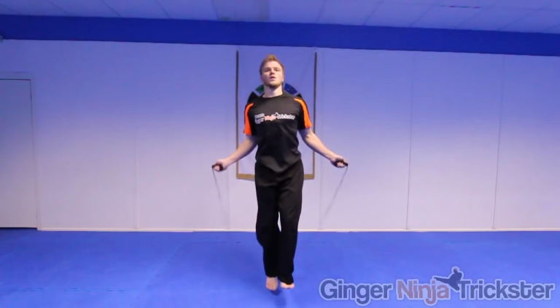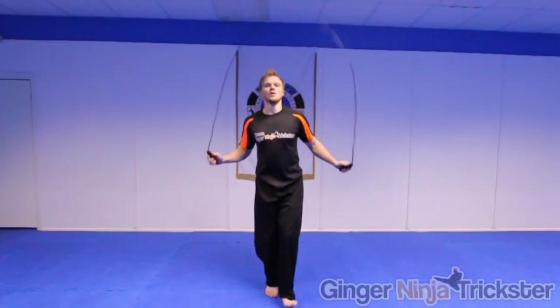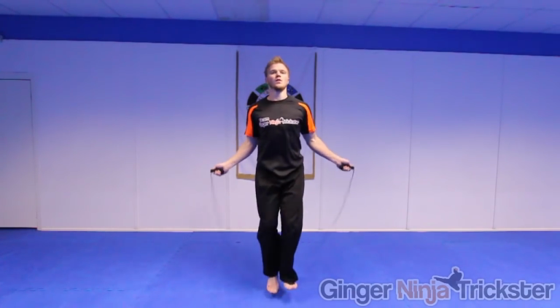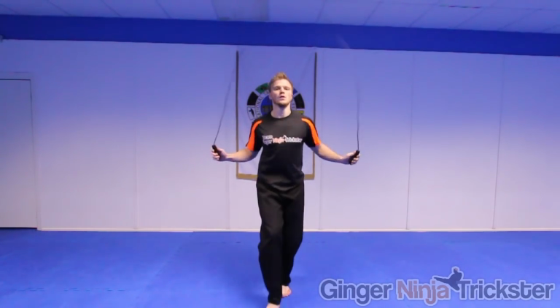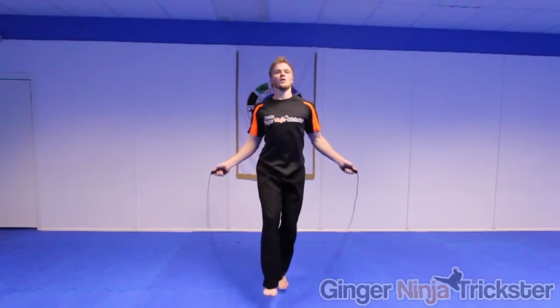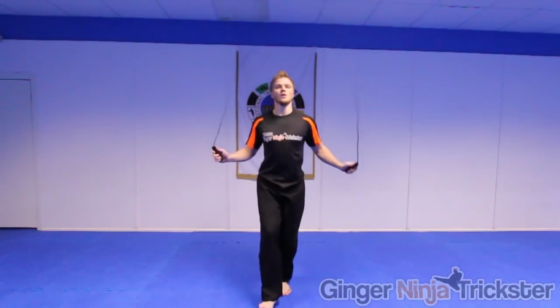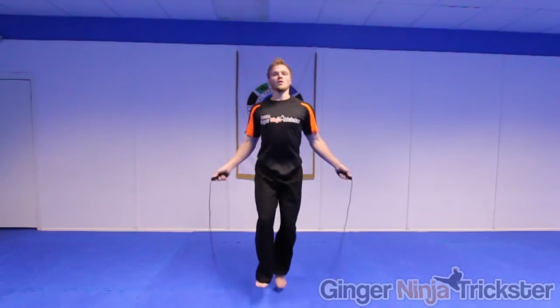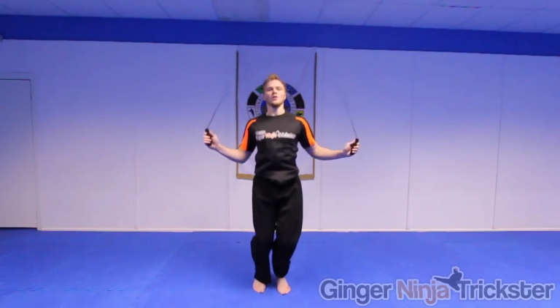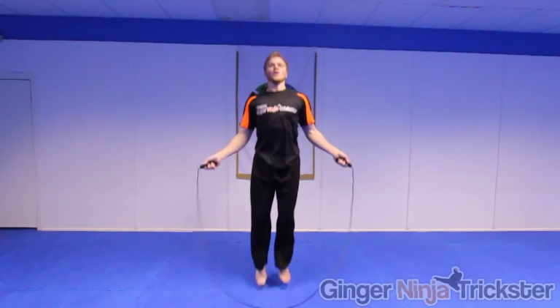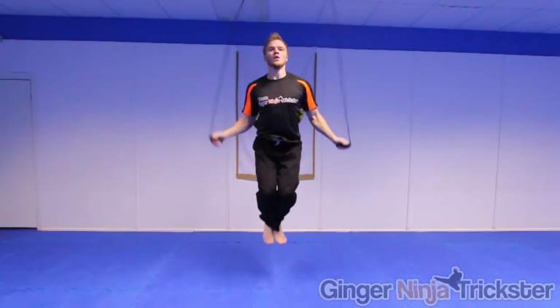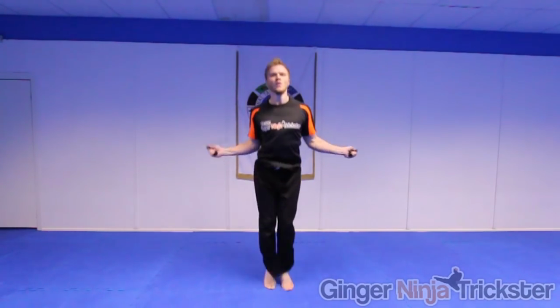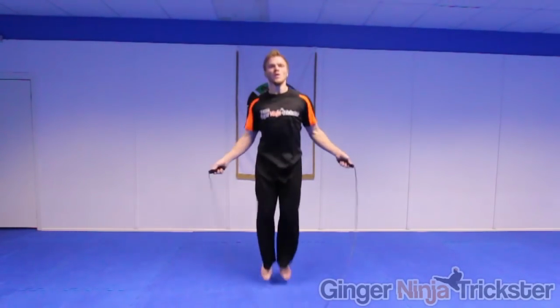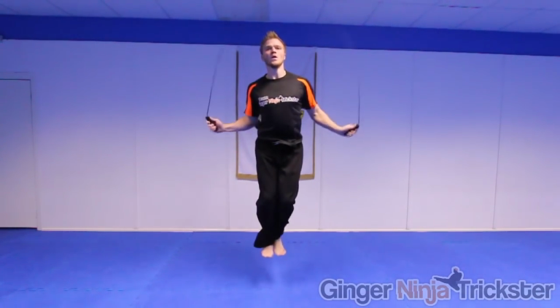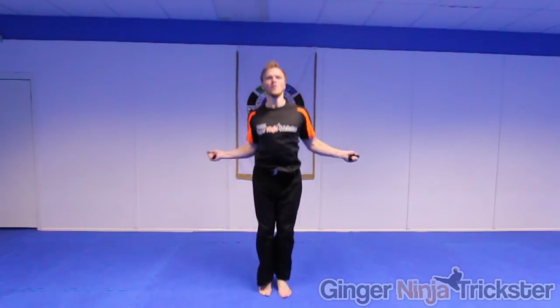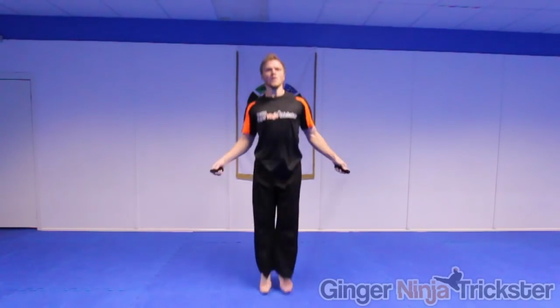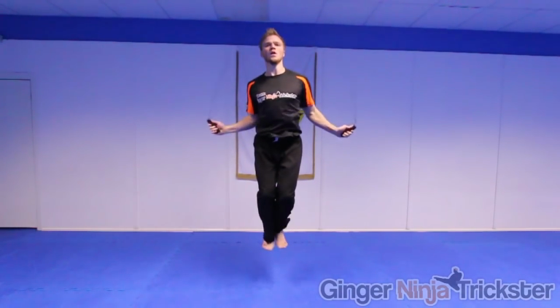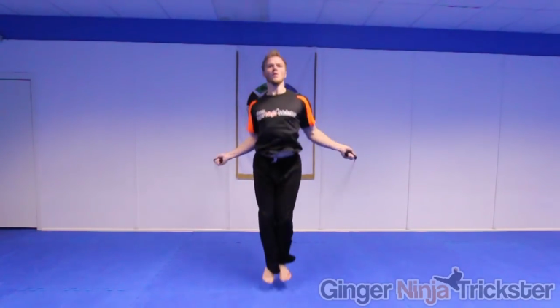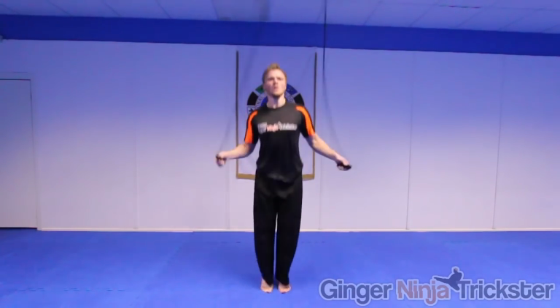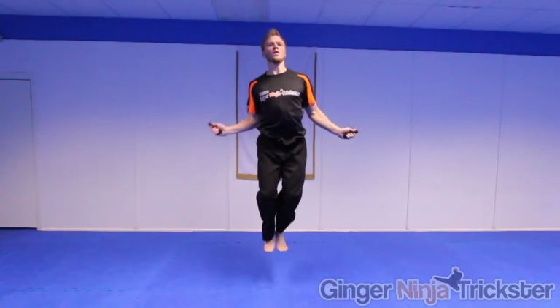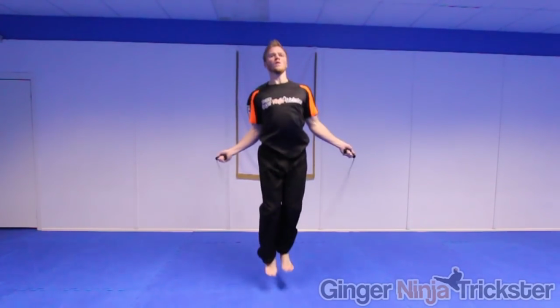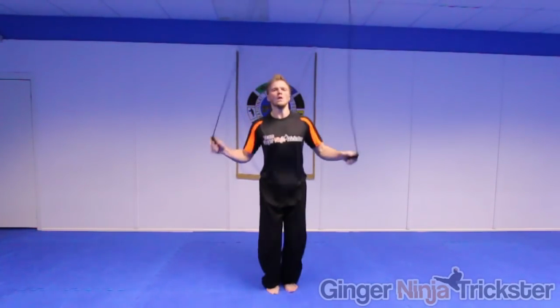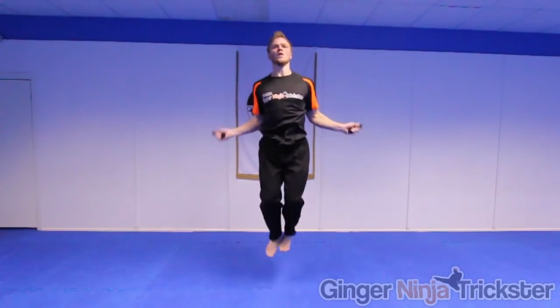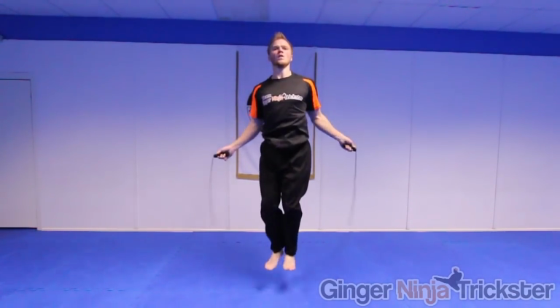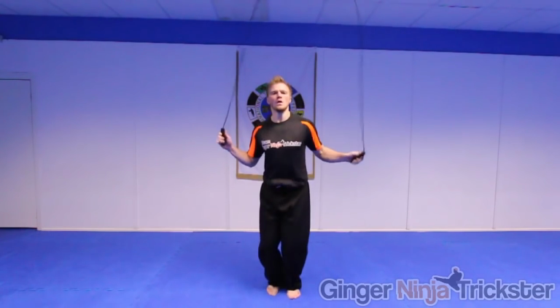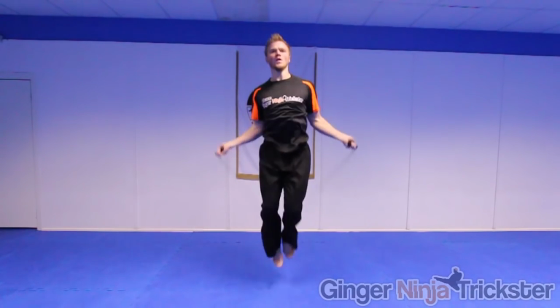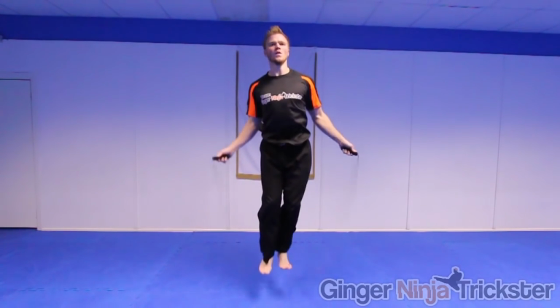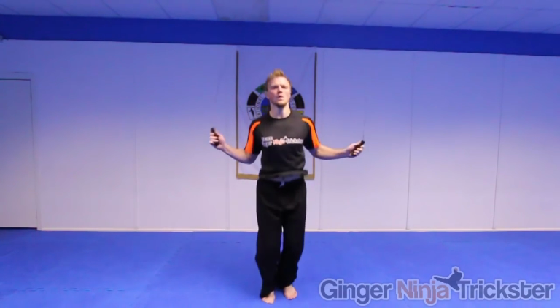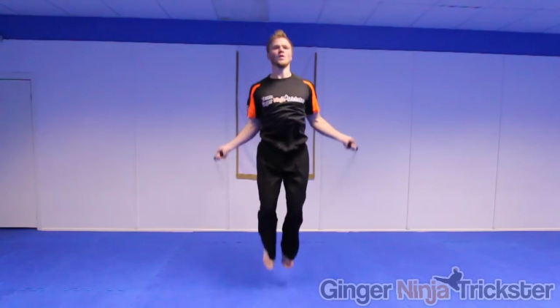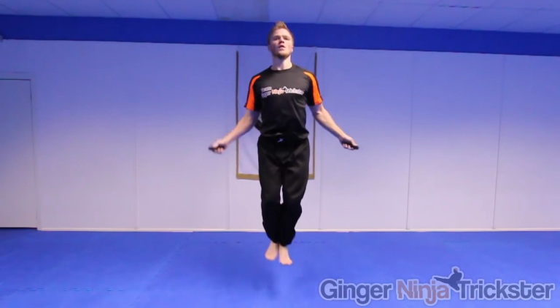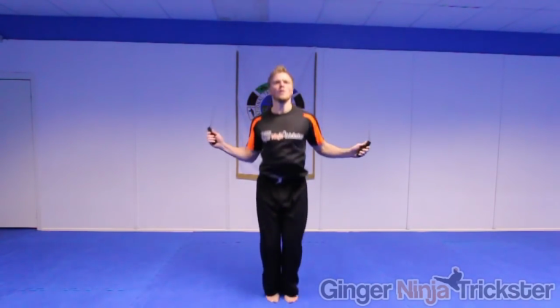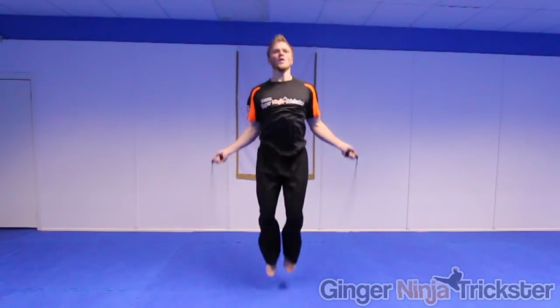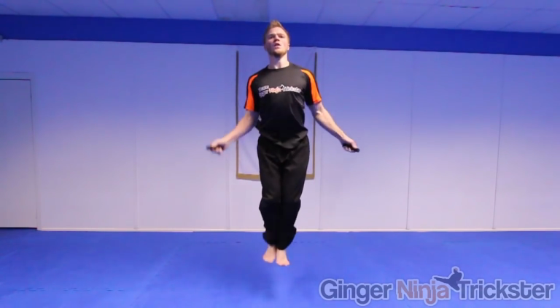Now for the second round of 2 minutes skipping, try different variations to challenge yourself and make it less tedious.